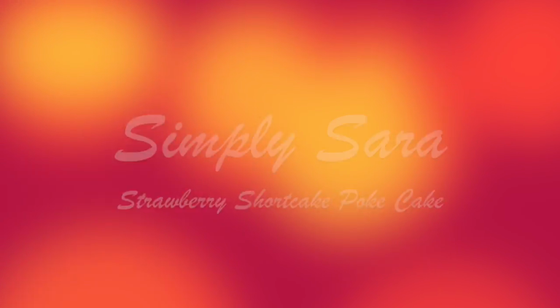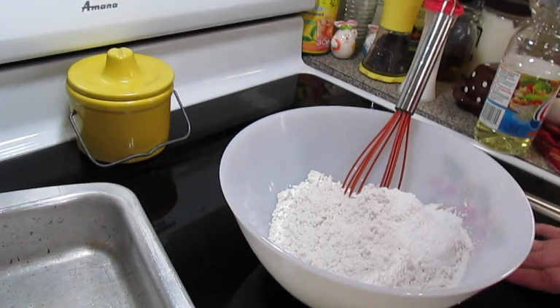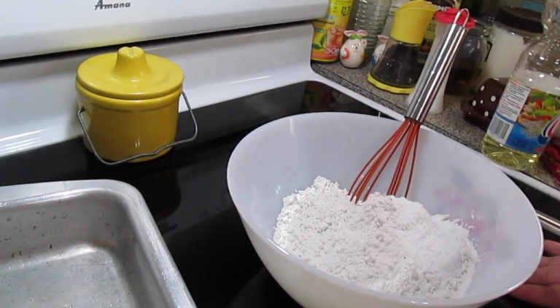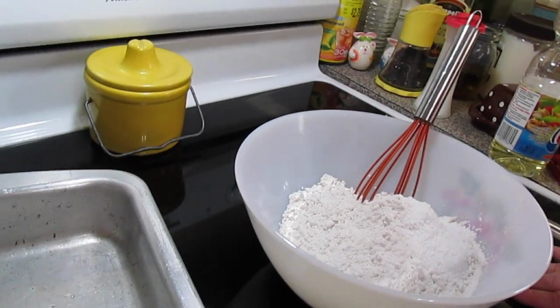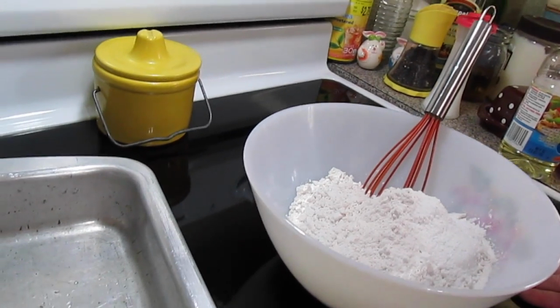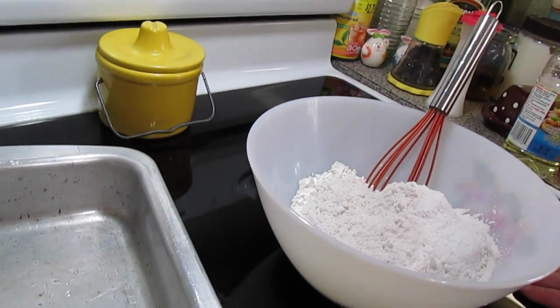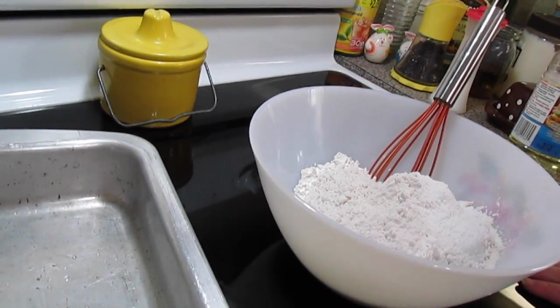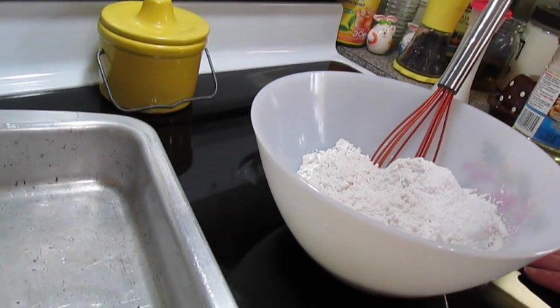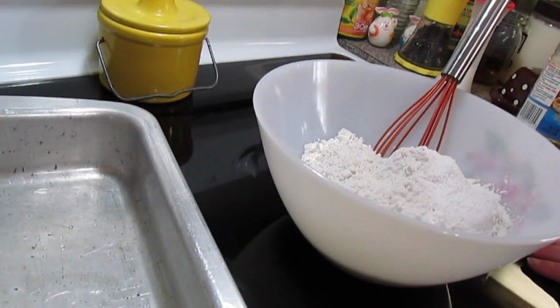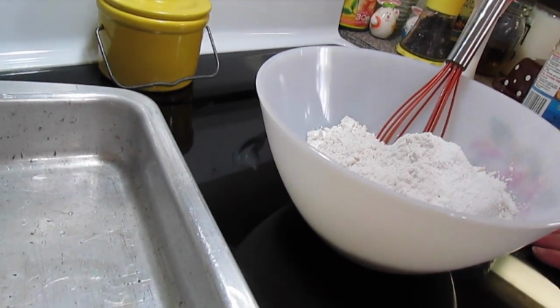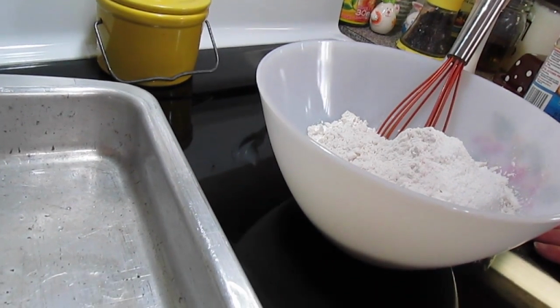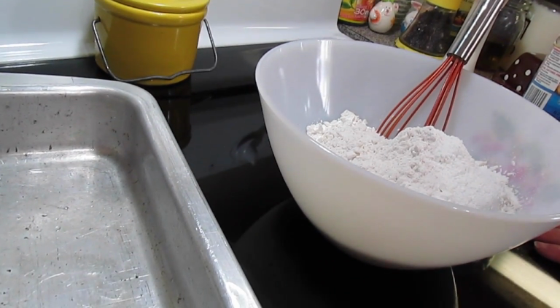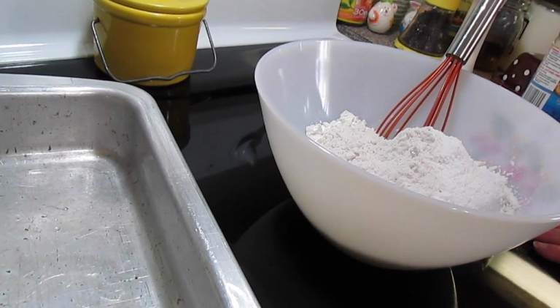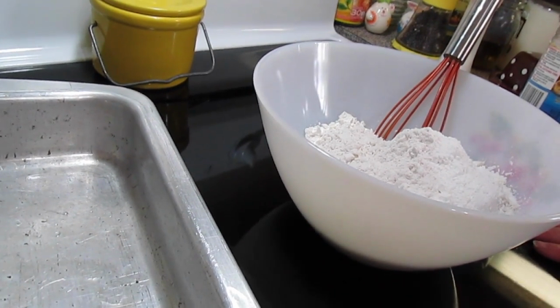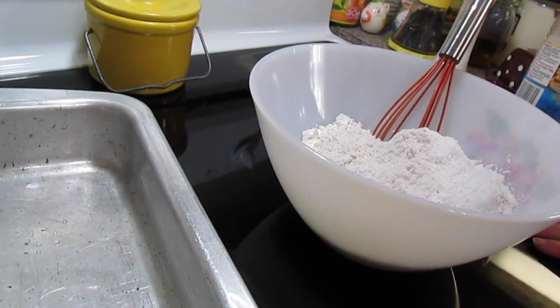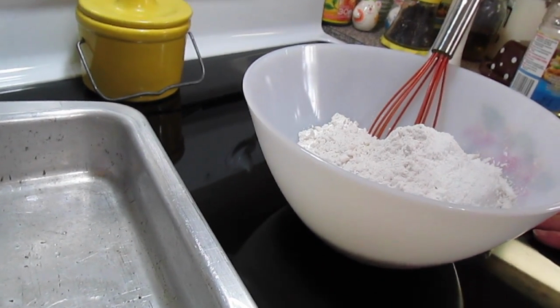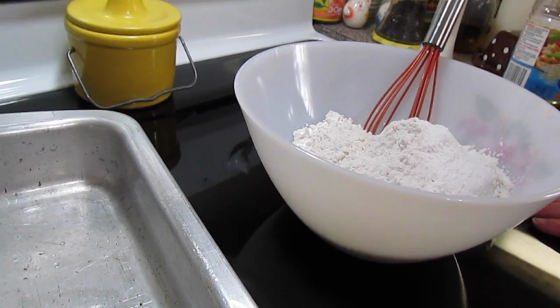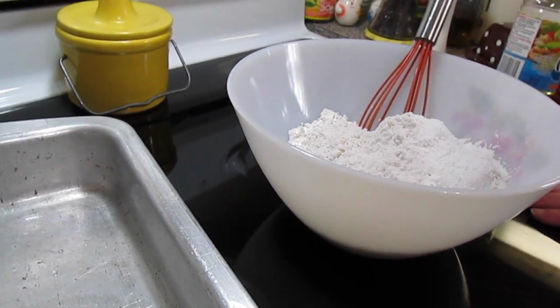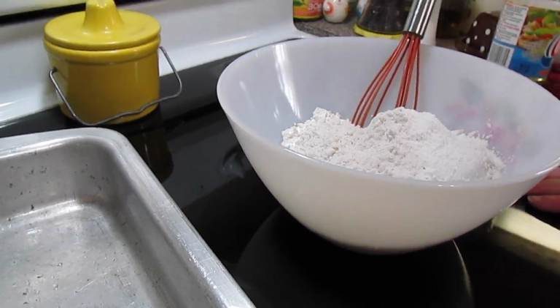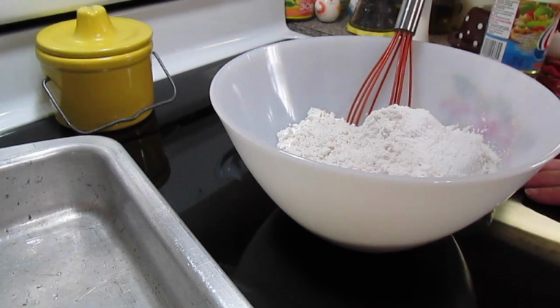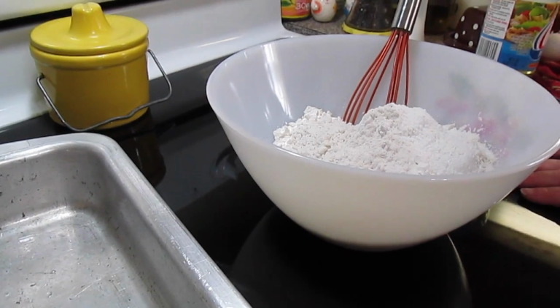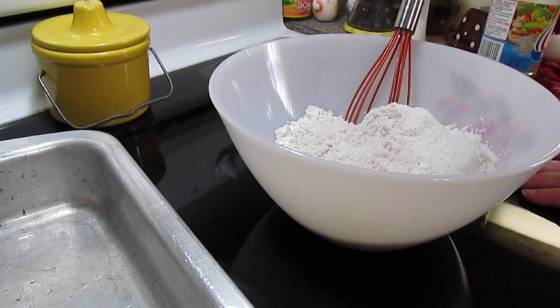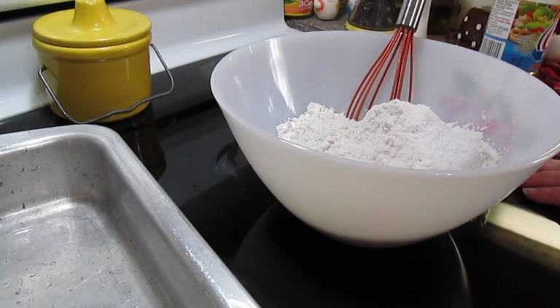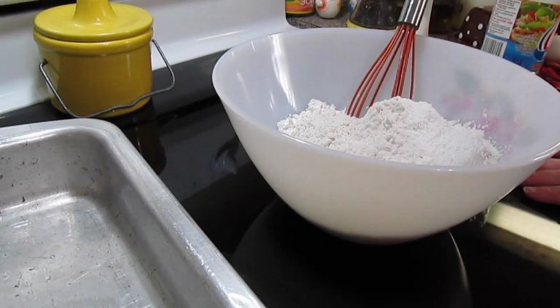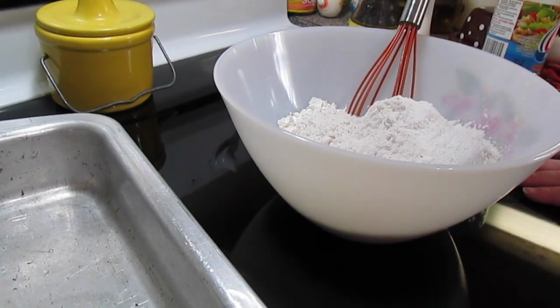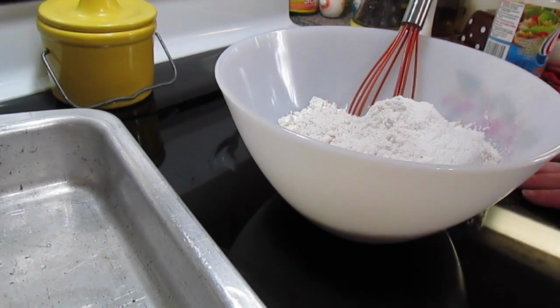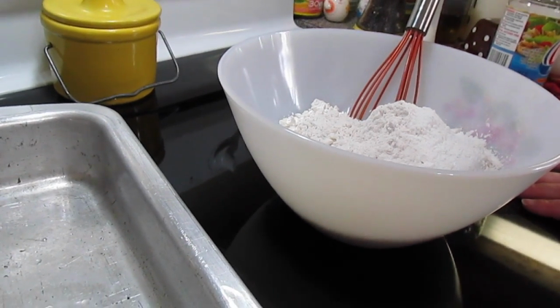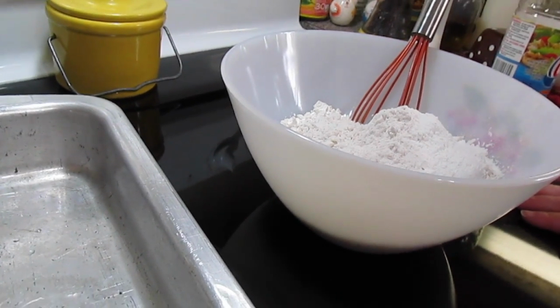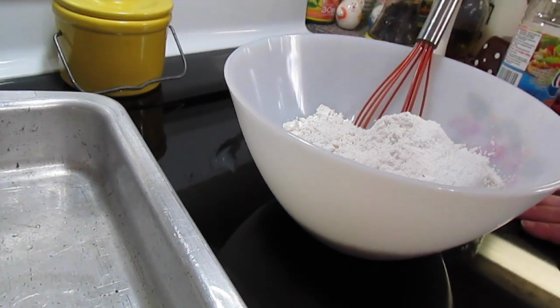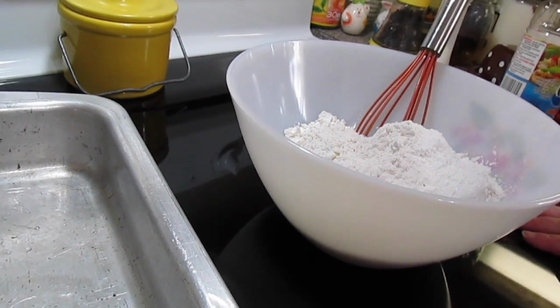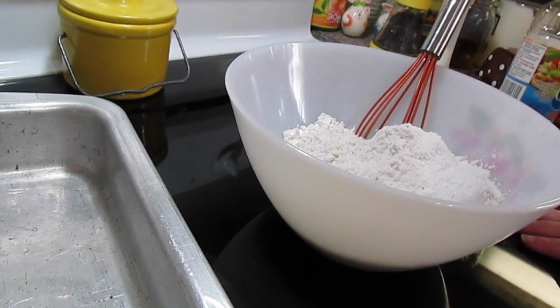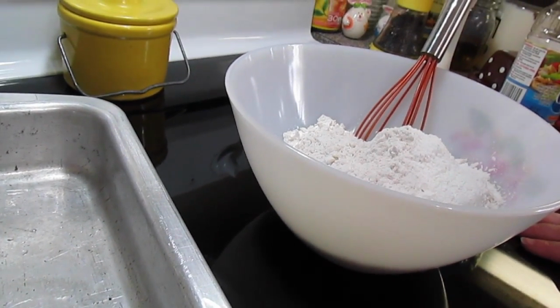Welcome to another episode of Simply Sarah. Today on the show we're going to make our strawberry shortcake poke cake.